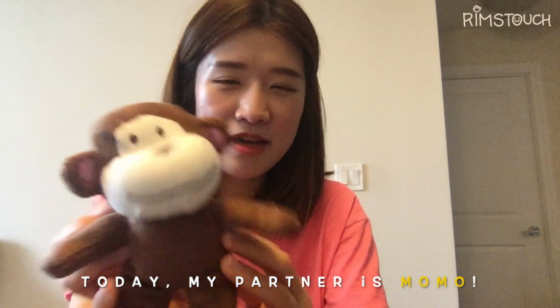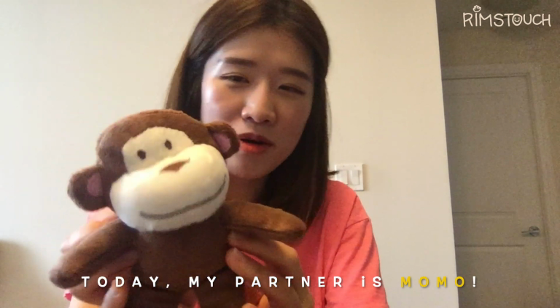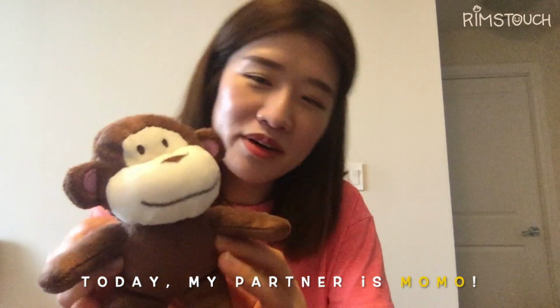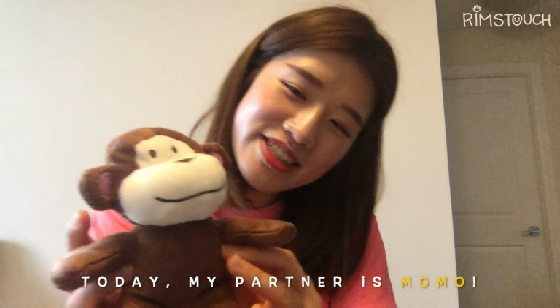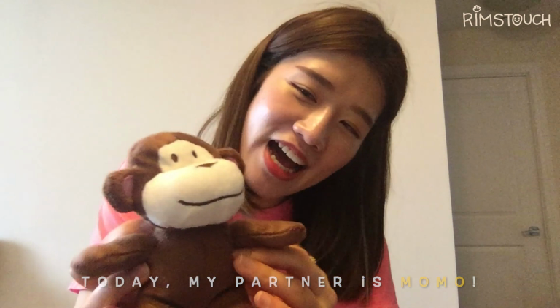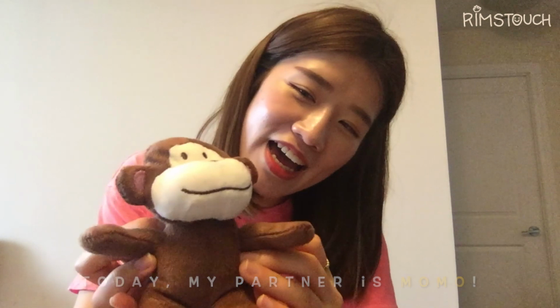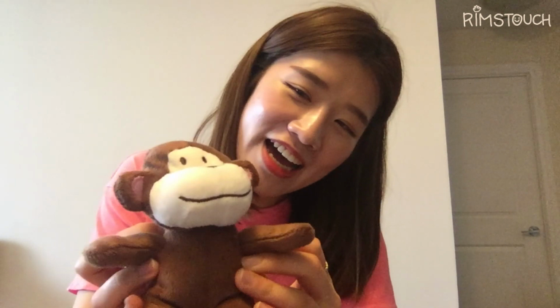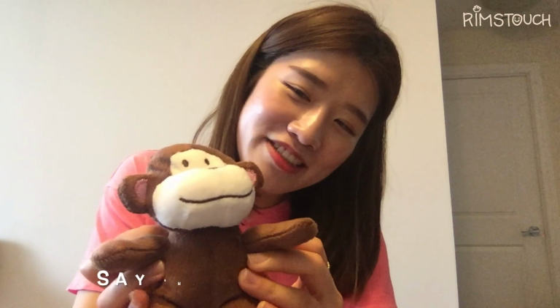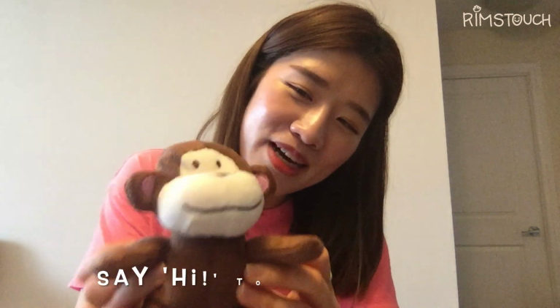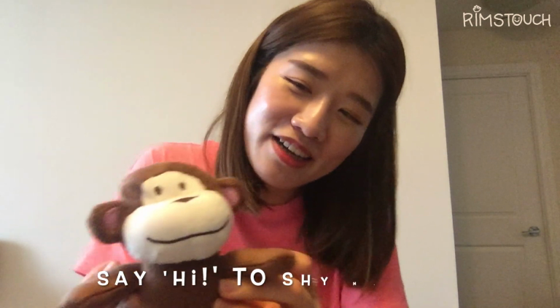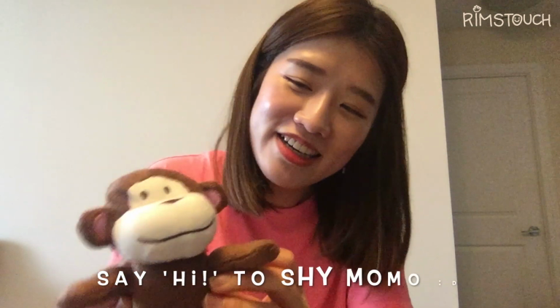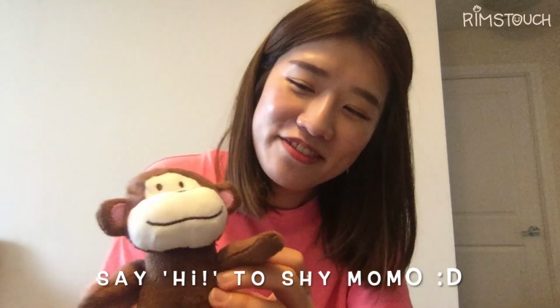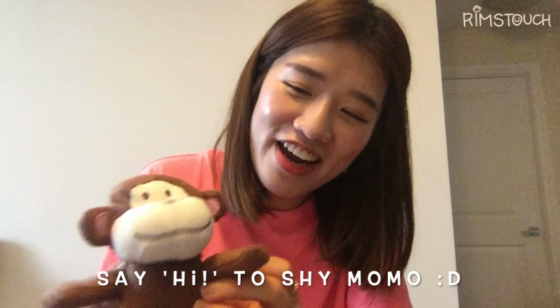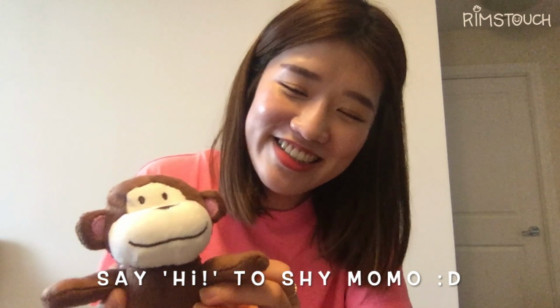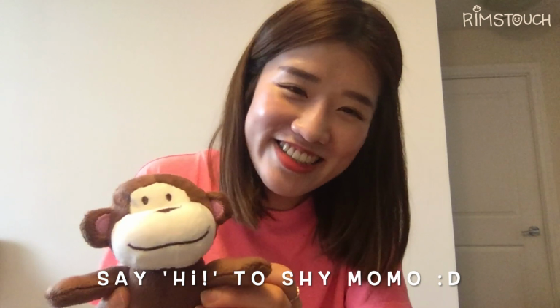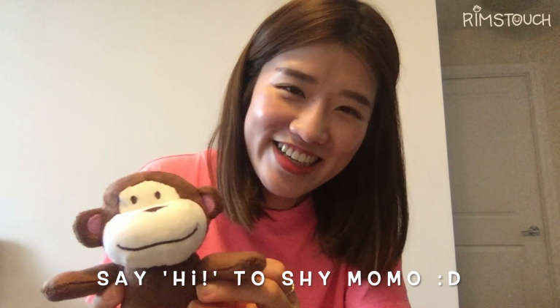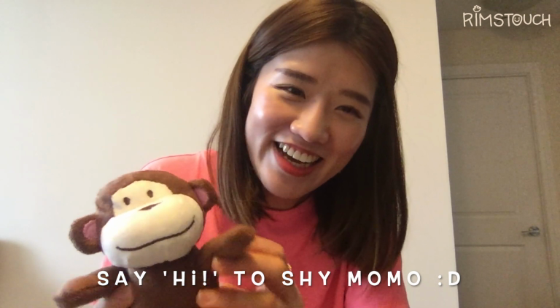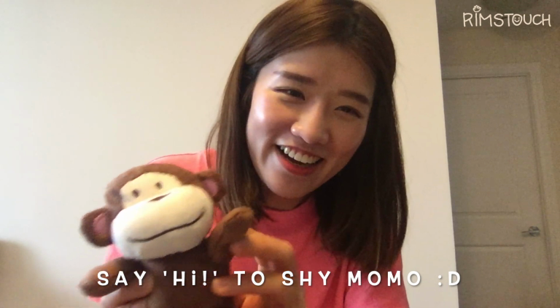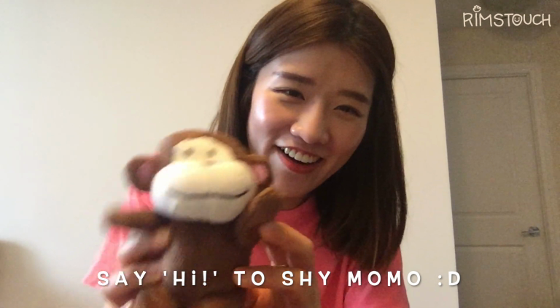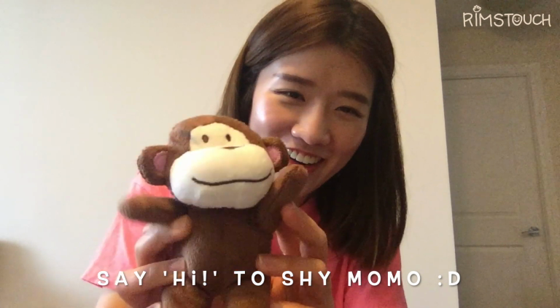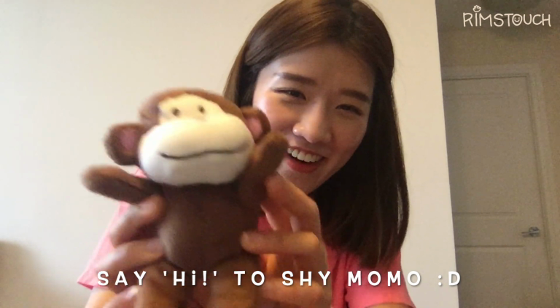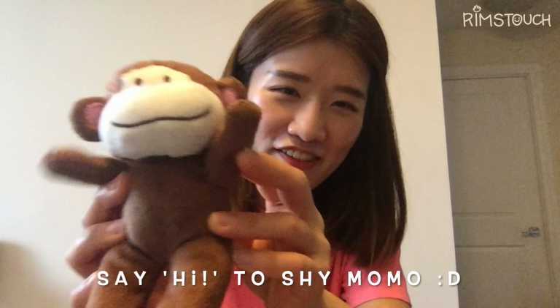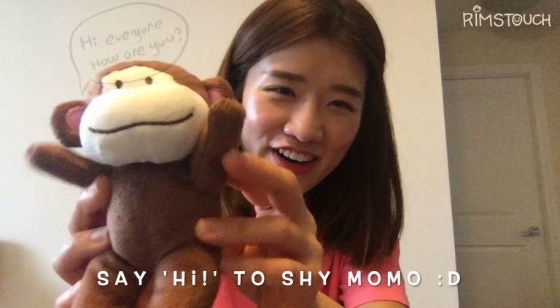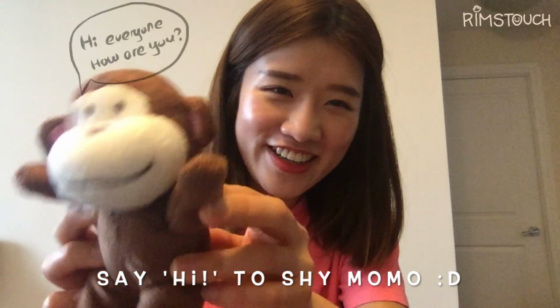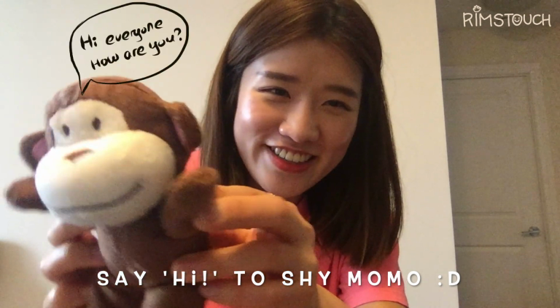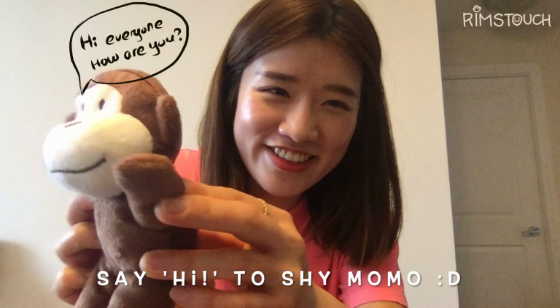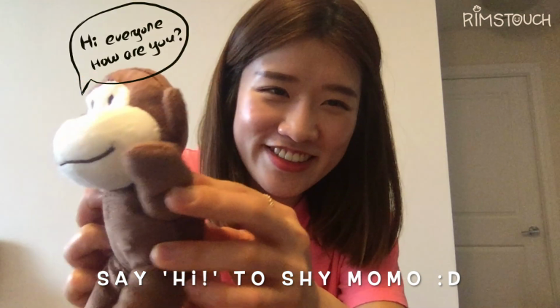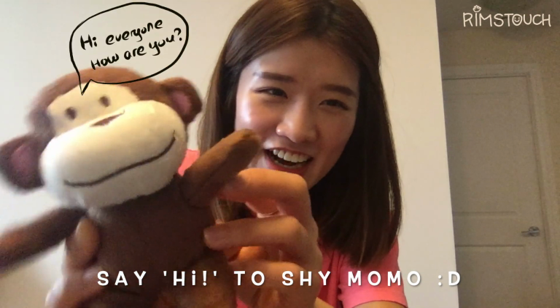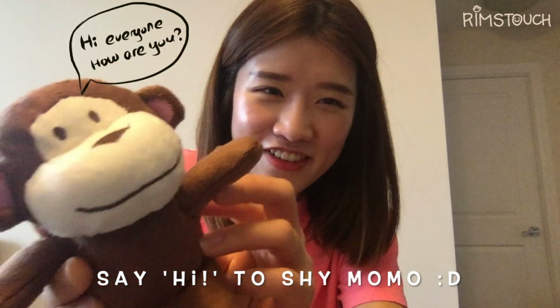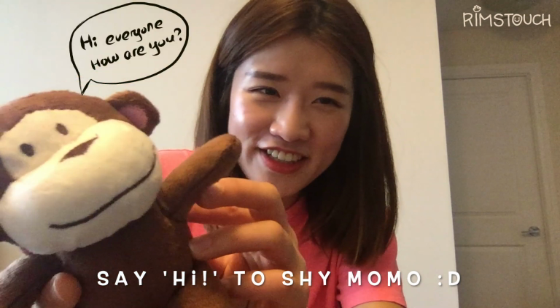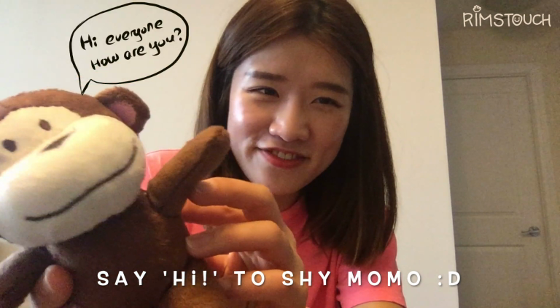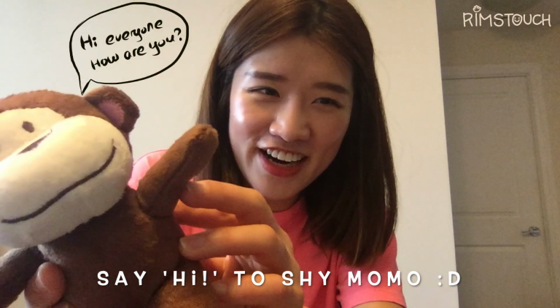Mumu, say hi to my friends. Hi, how are you? How are you, friend?